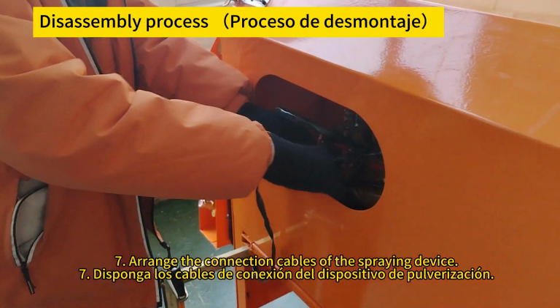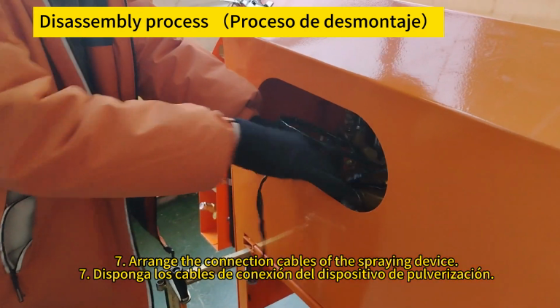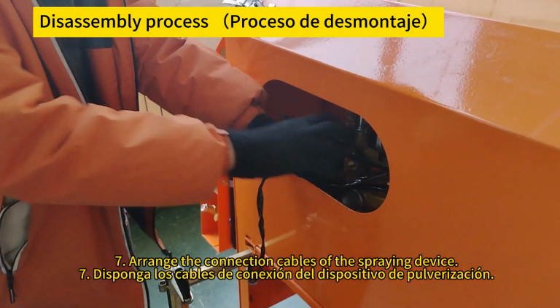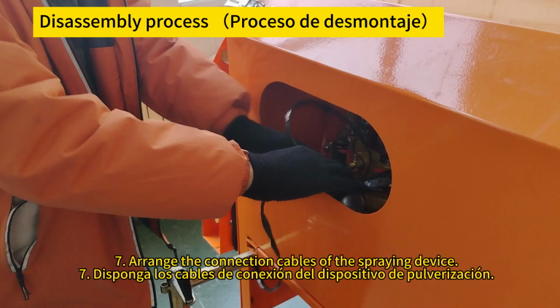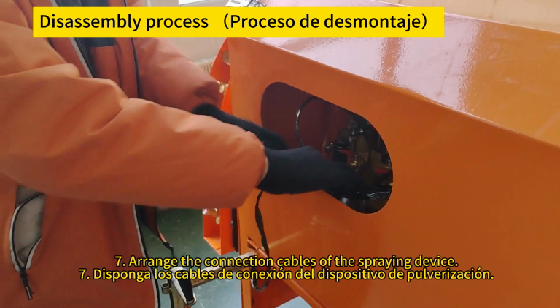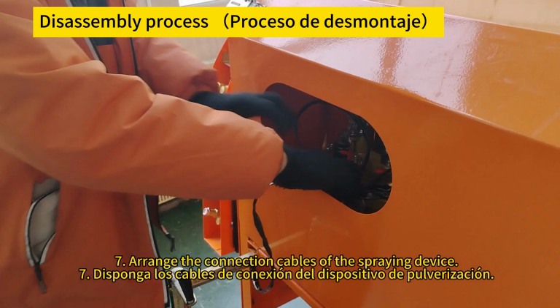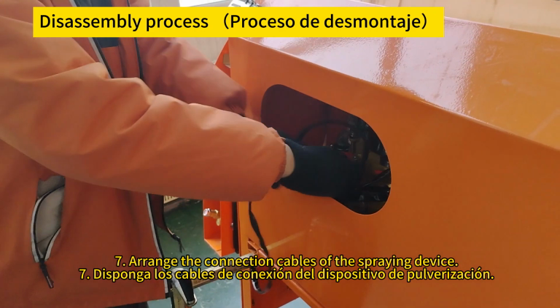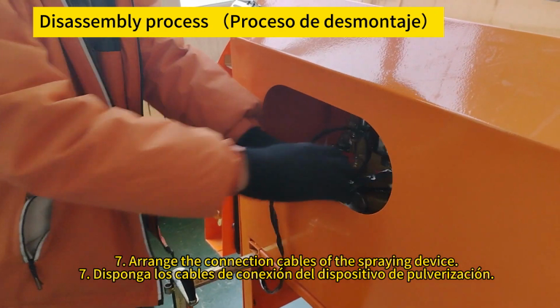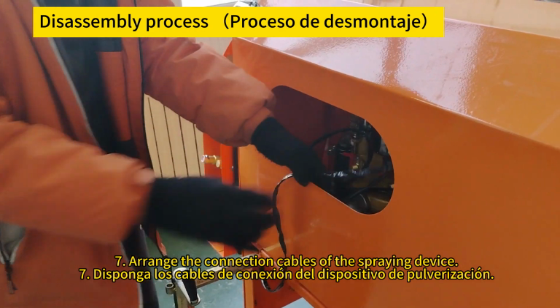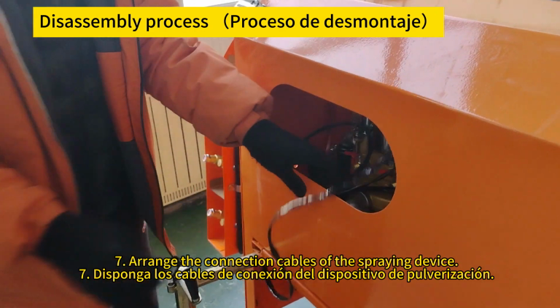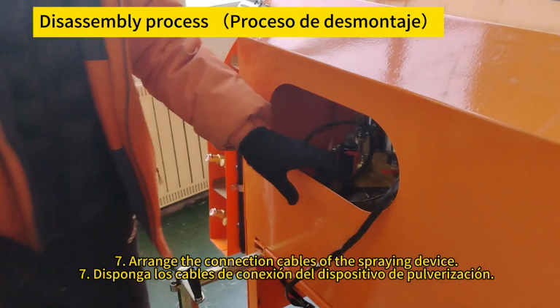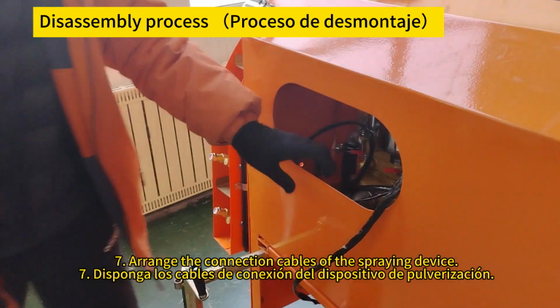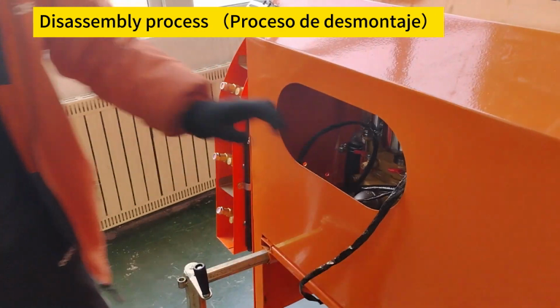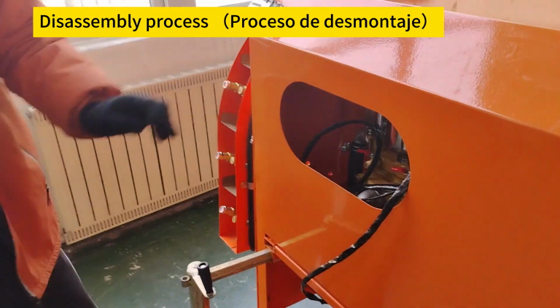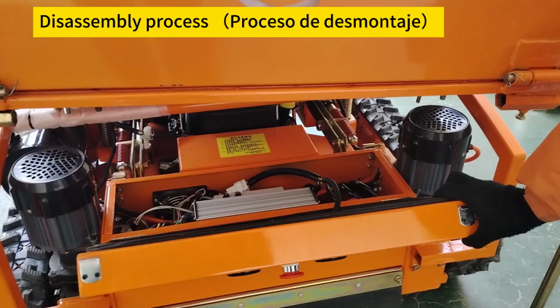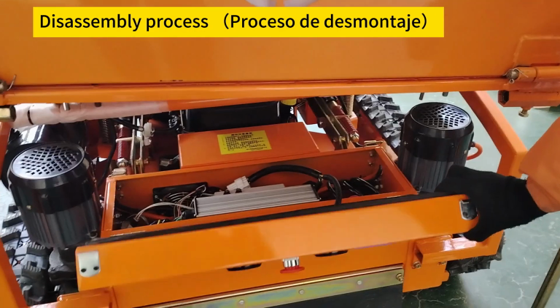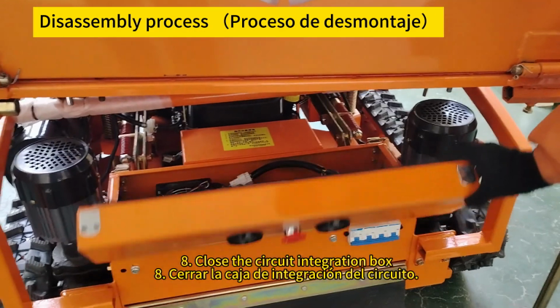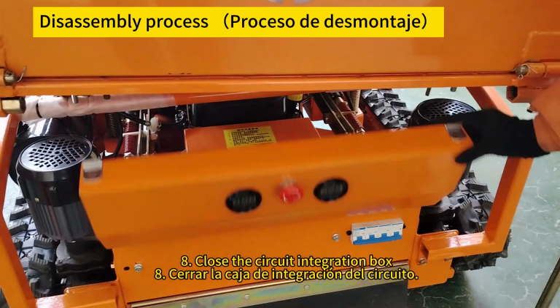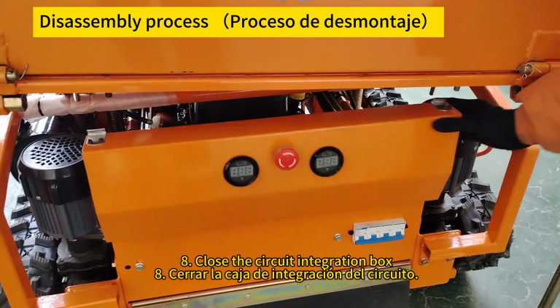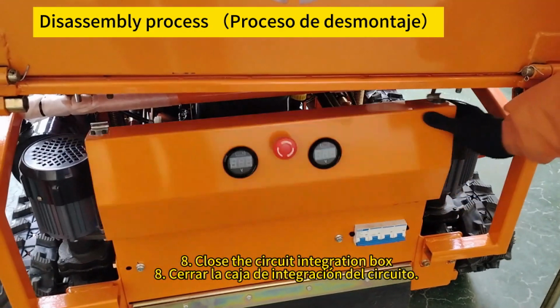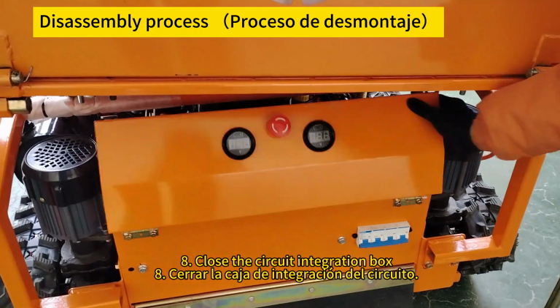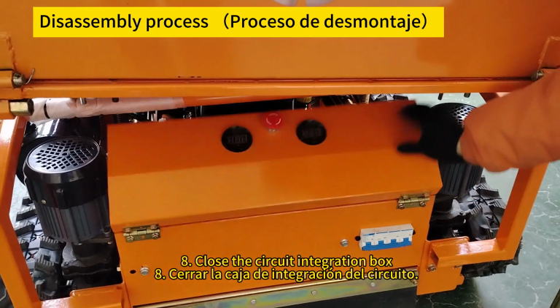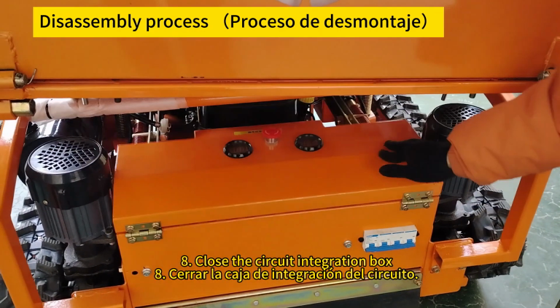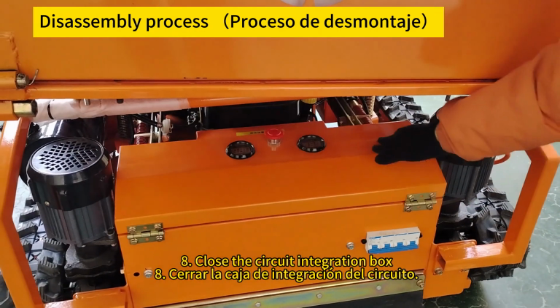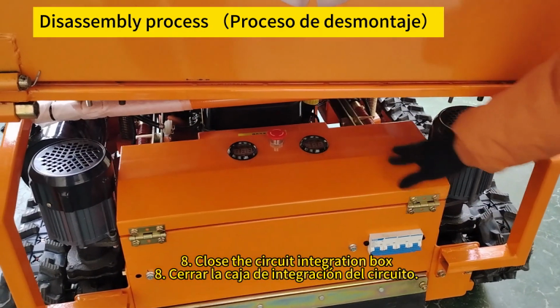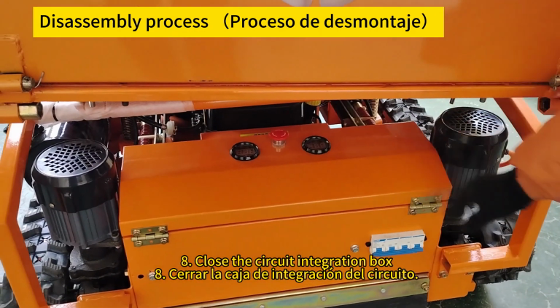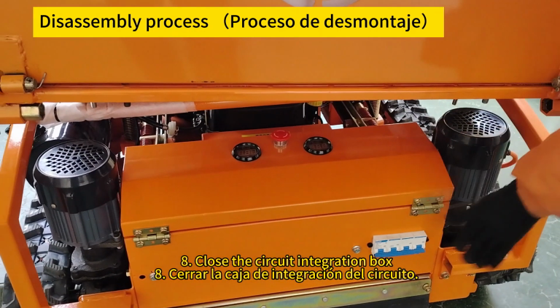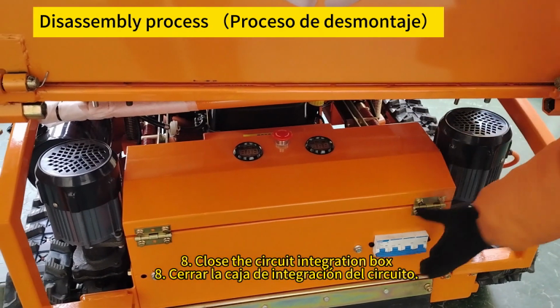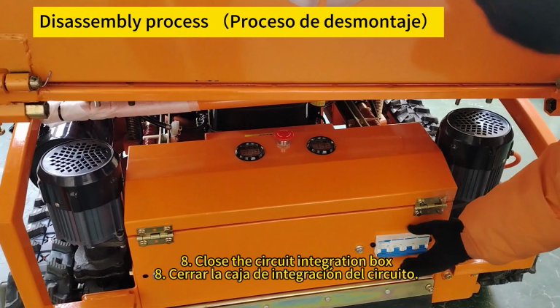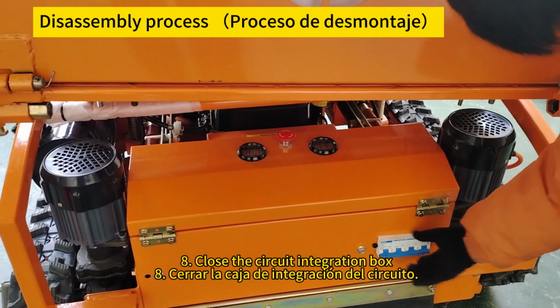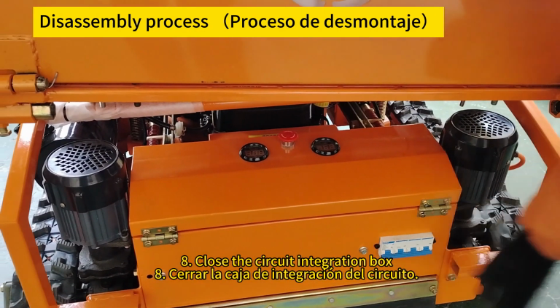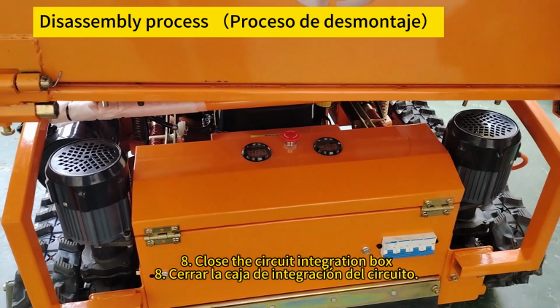Close the circuit integration box. Cierre la caja del circuito integrado.